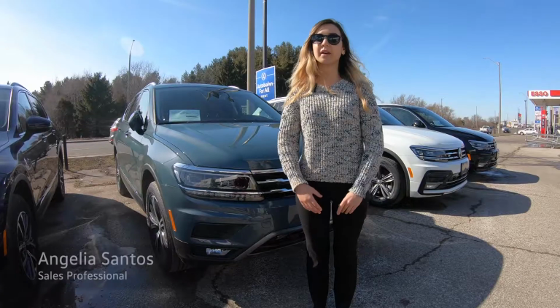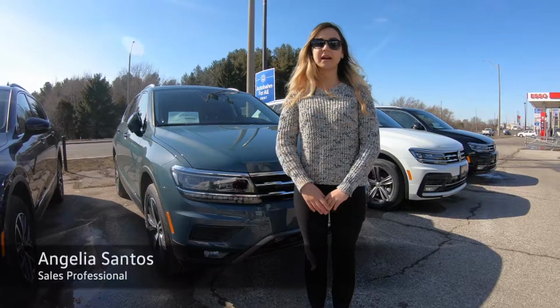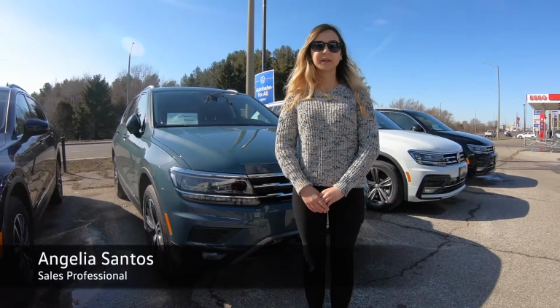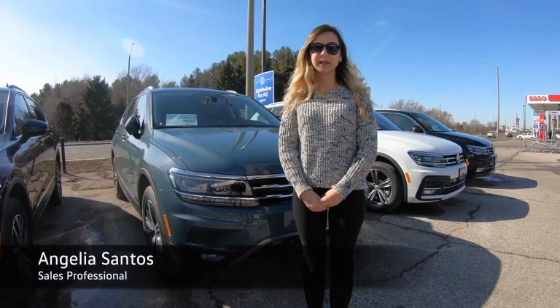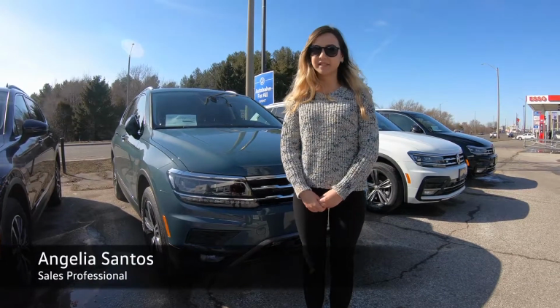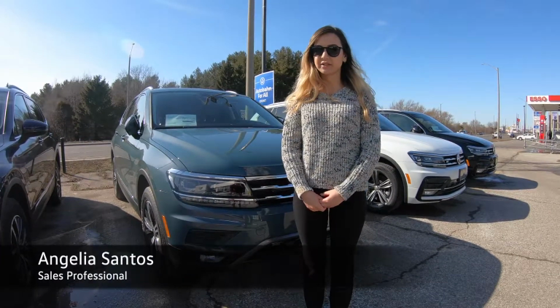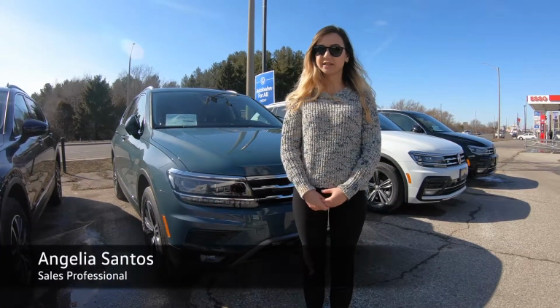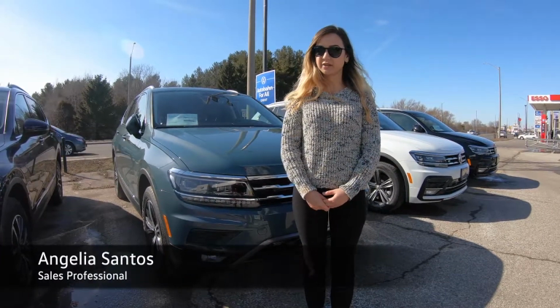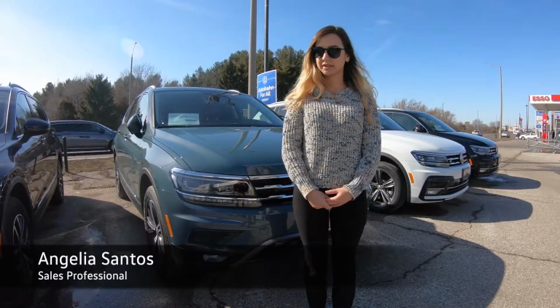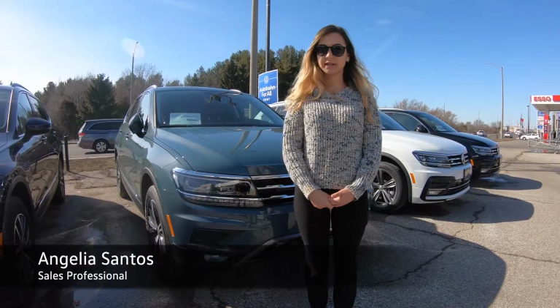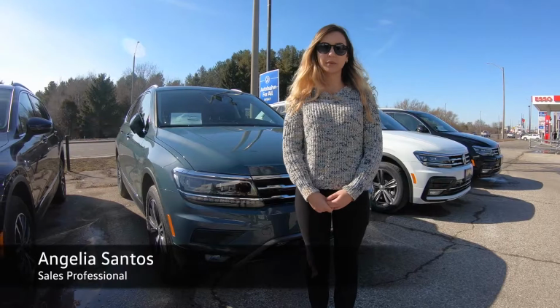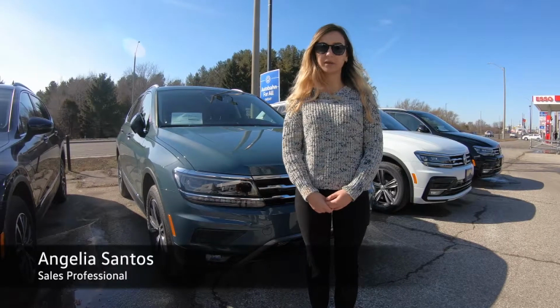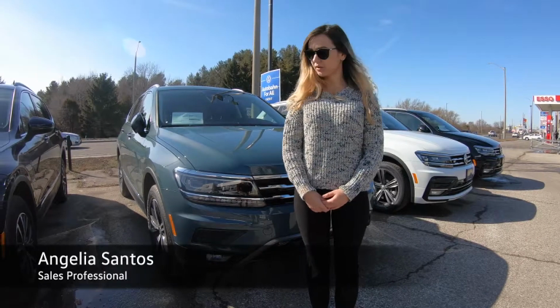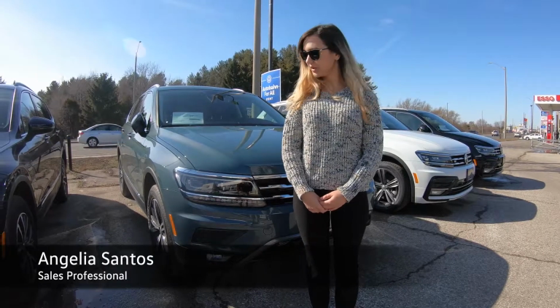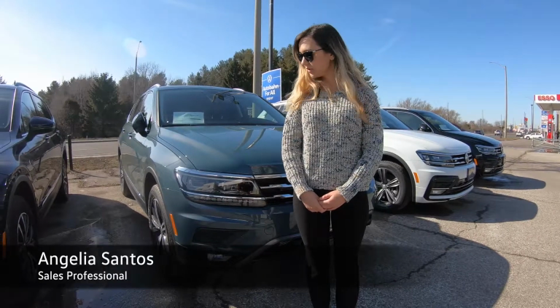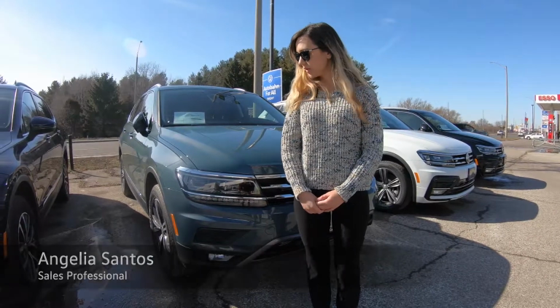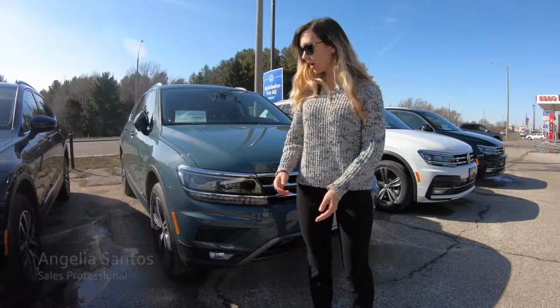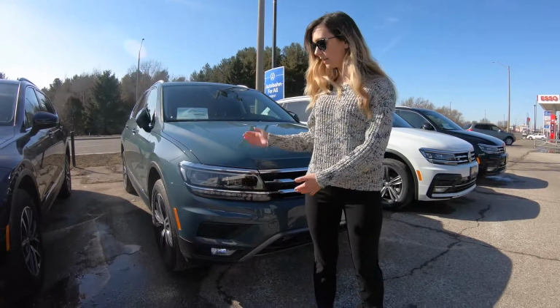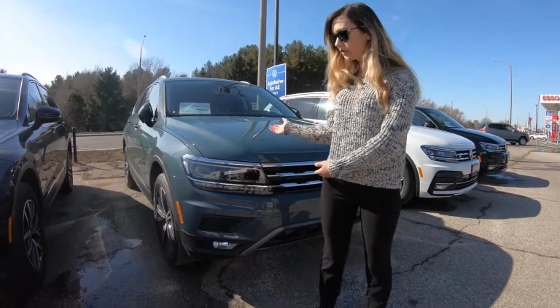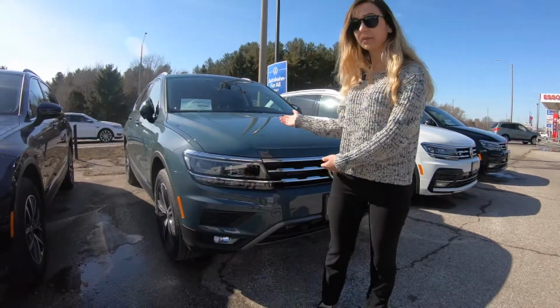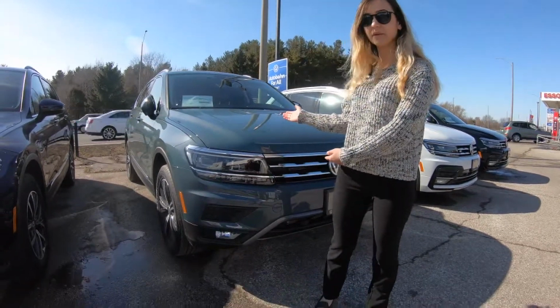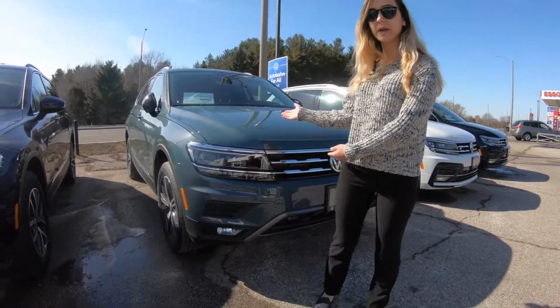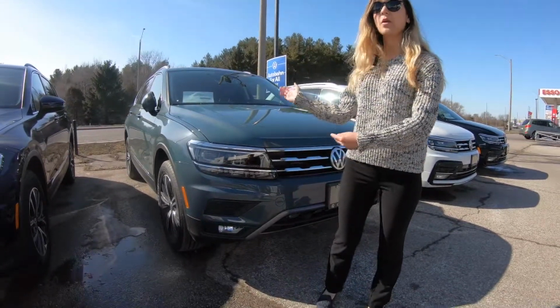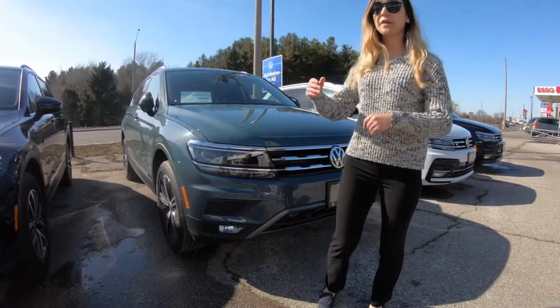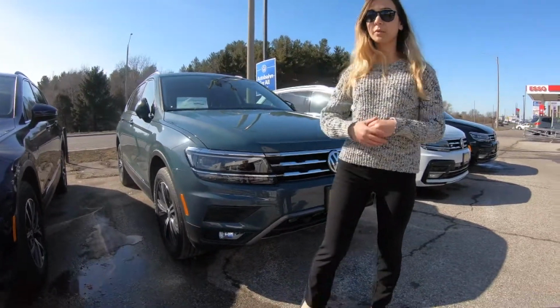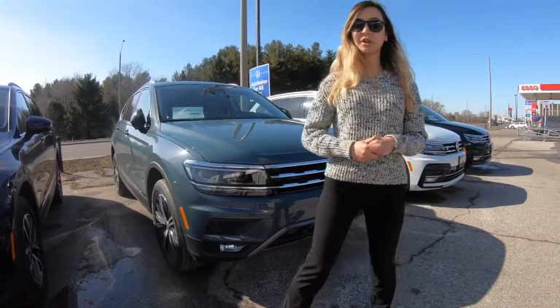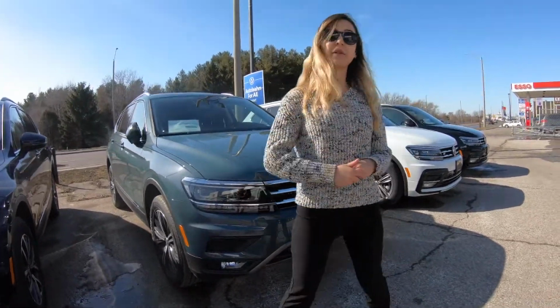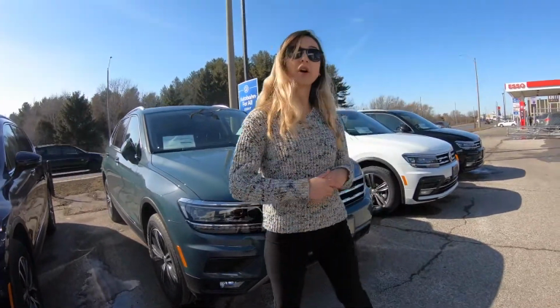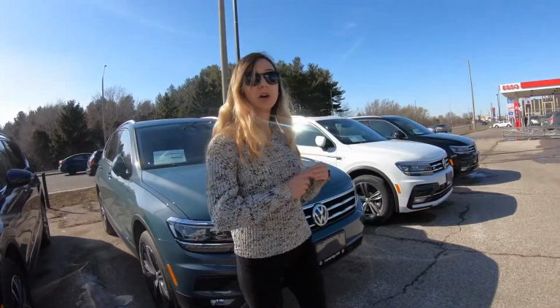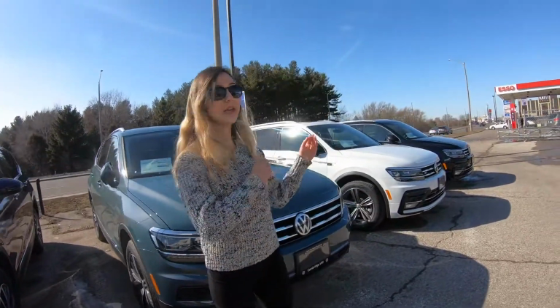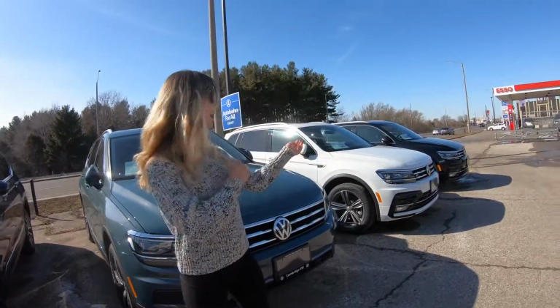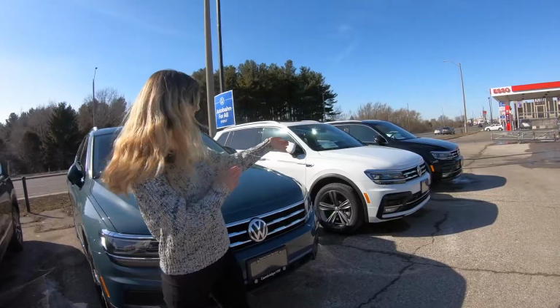Hi there, my name is Angelia Santos, and today we're going to be introducing you to our Highline trim level with the option of our R-line package.